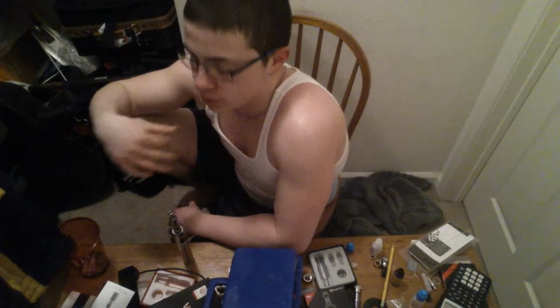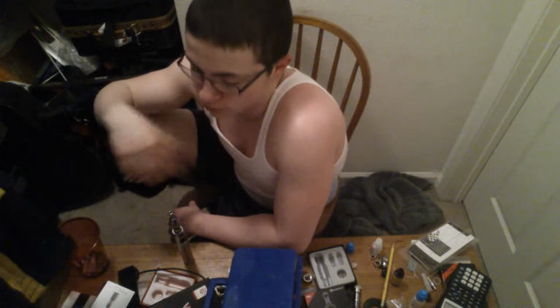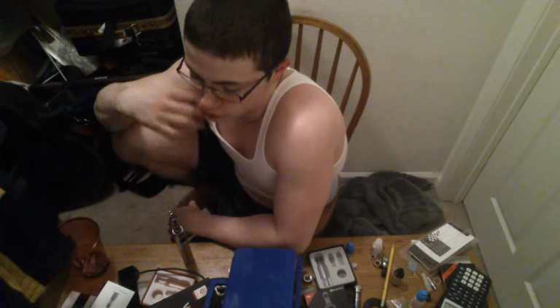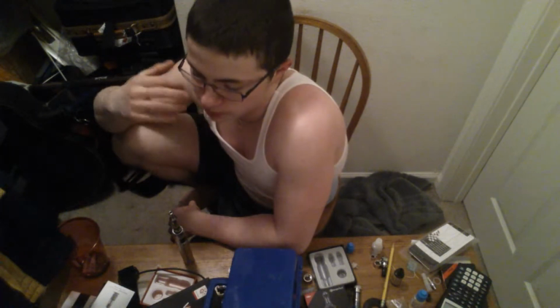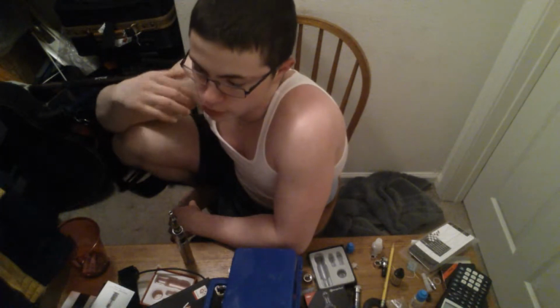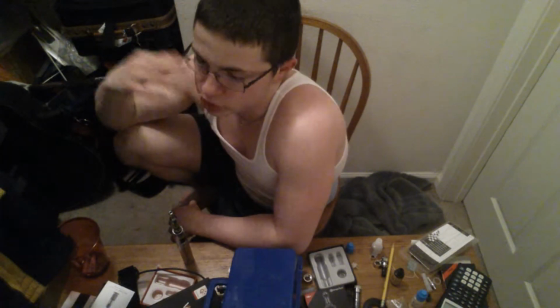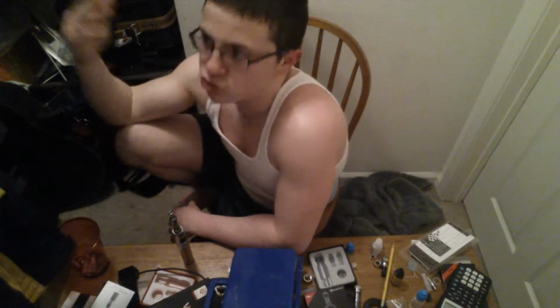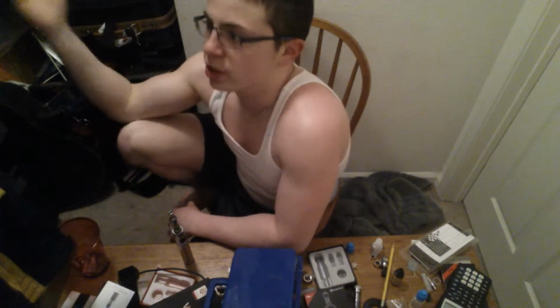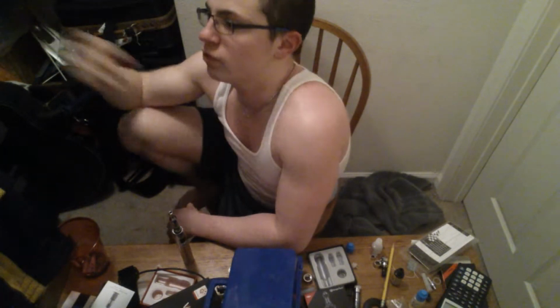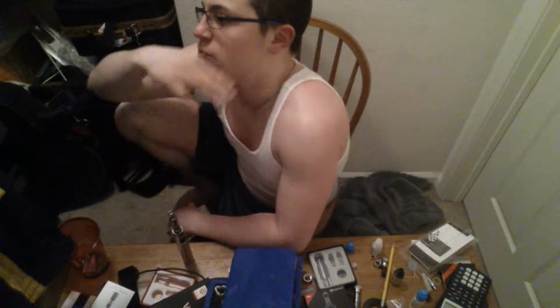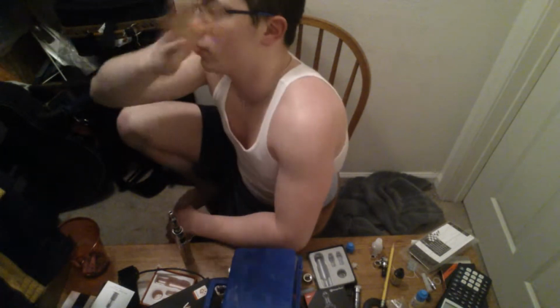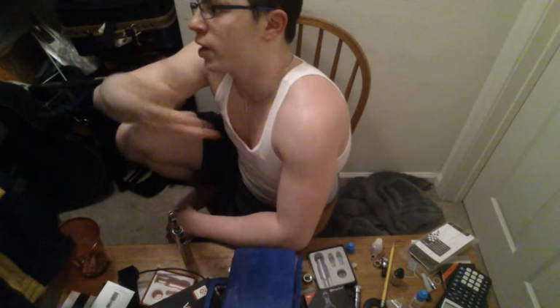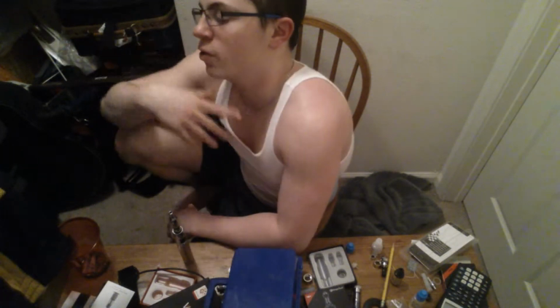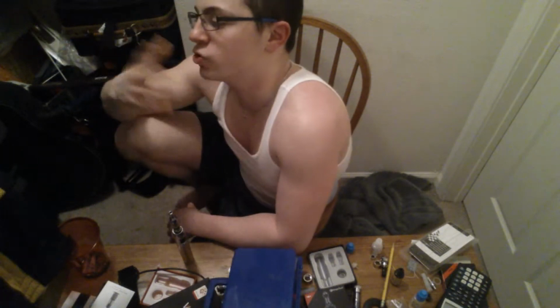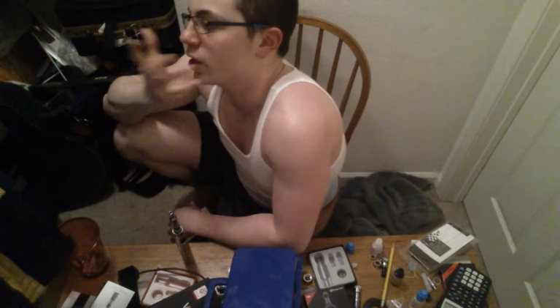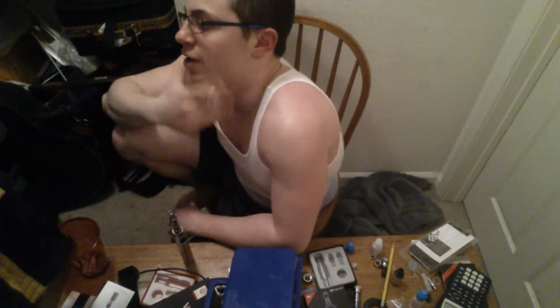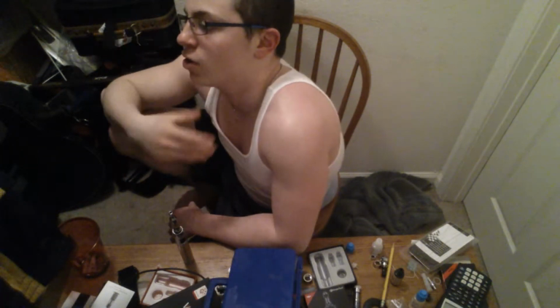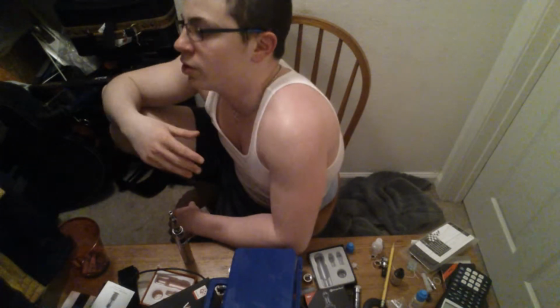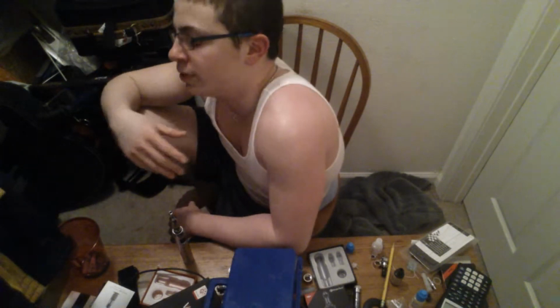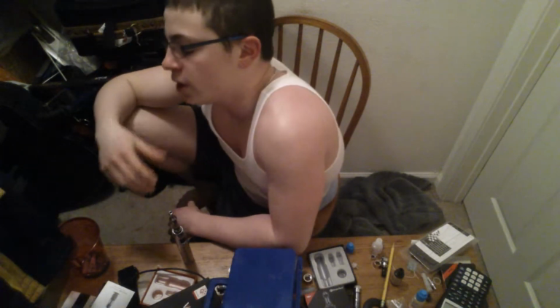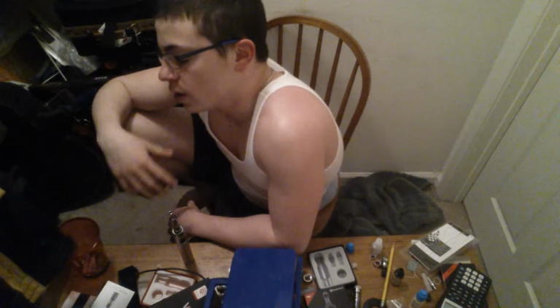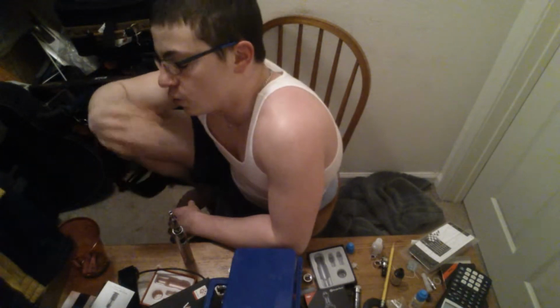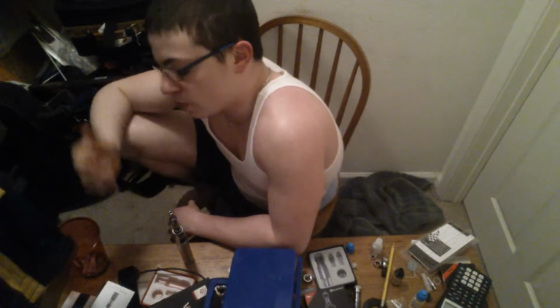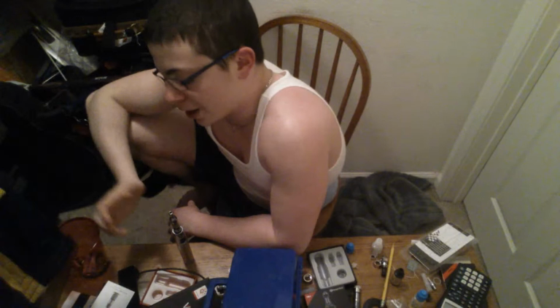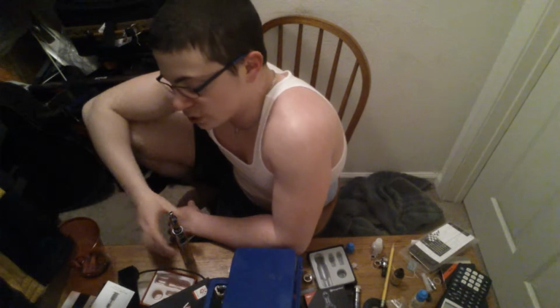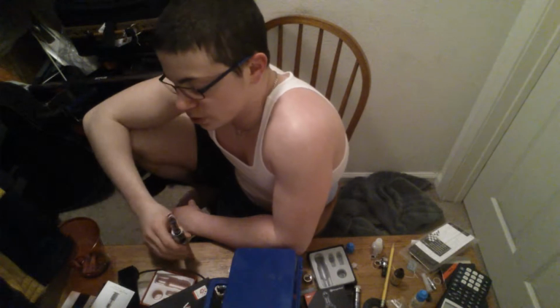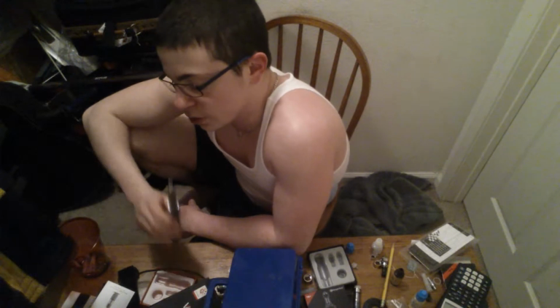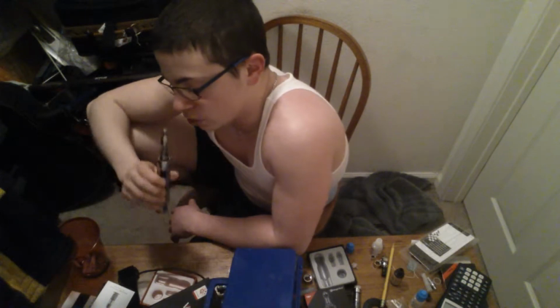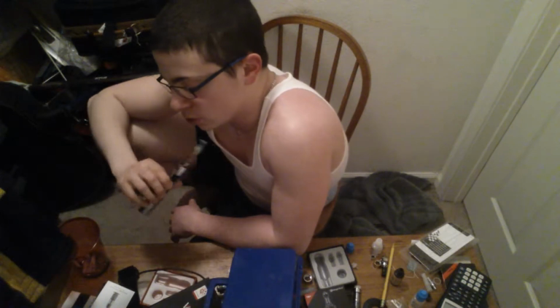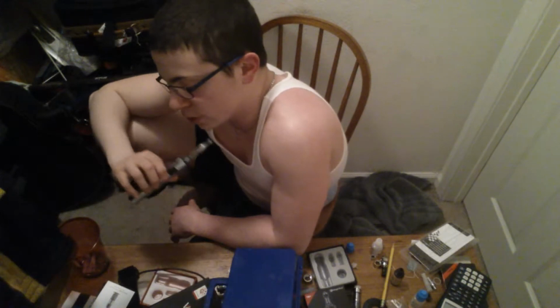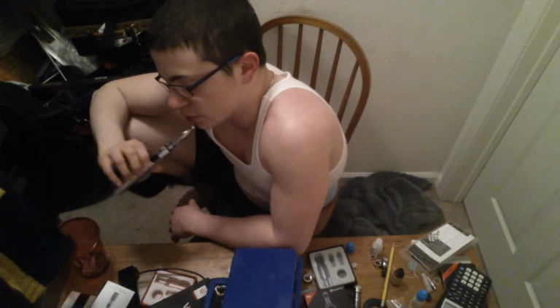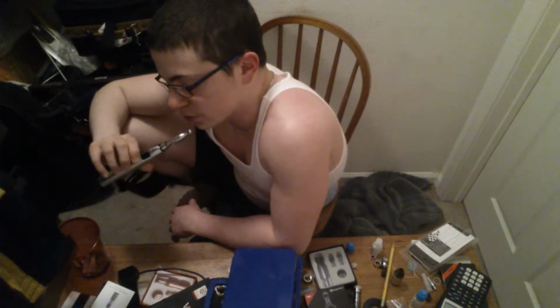At first, maybe you'll get strands of vapor going out because you're not getting it all in. With practice, it'll look like this.